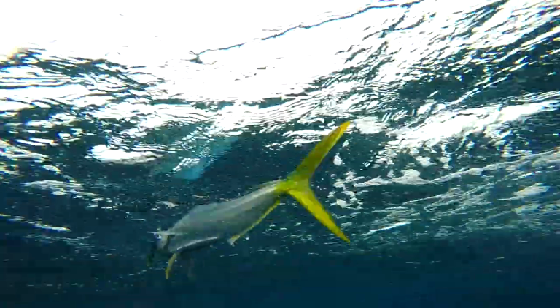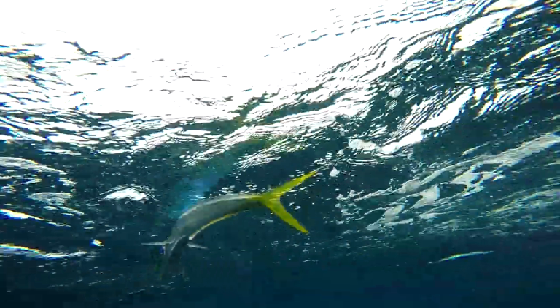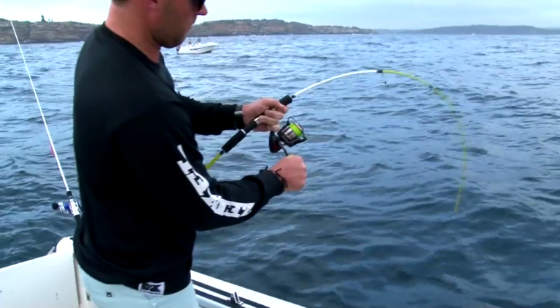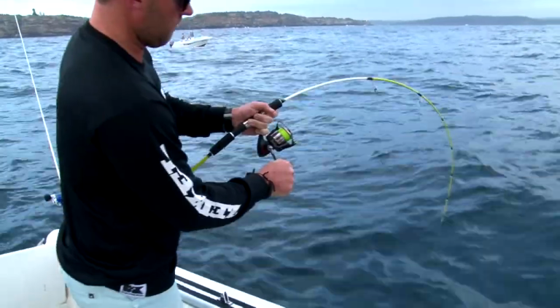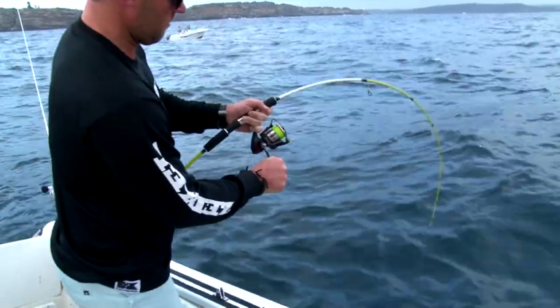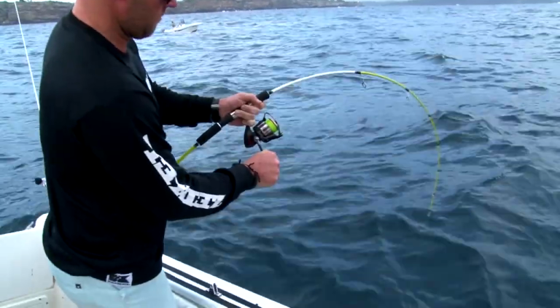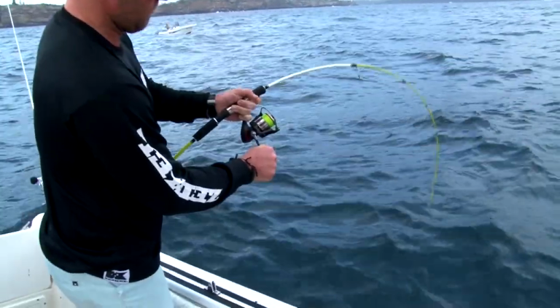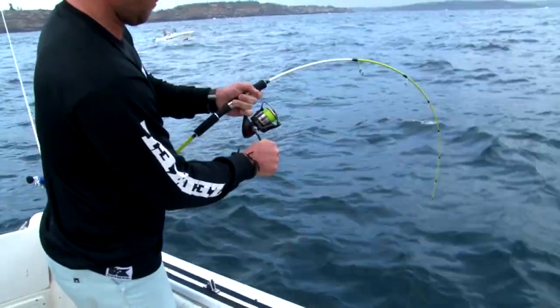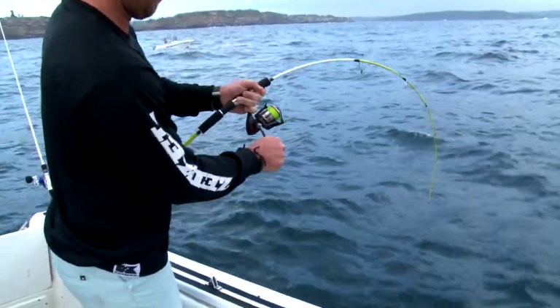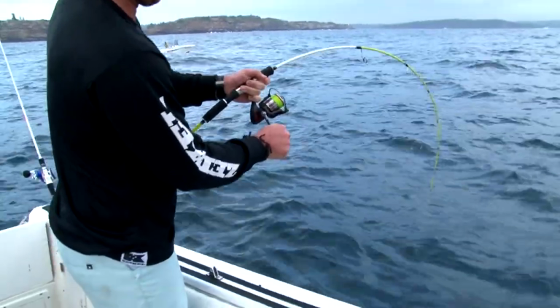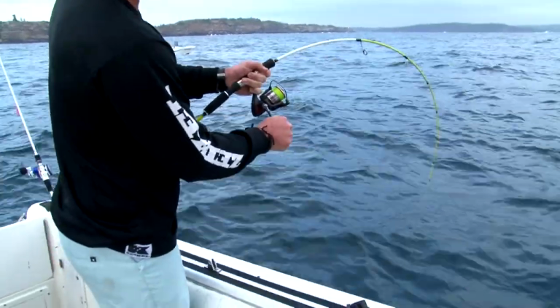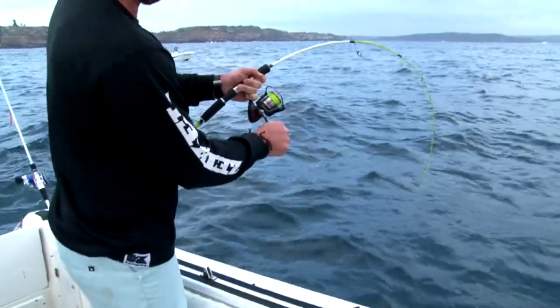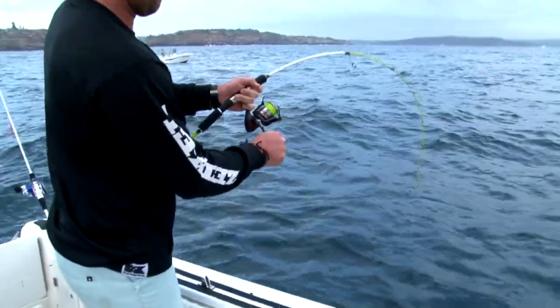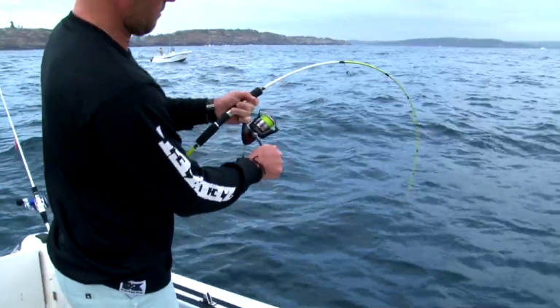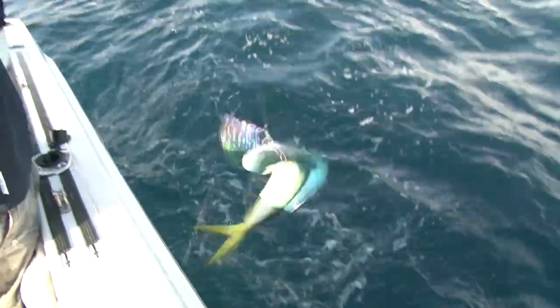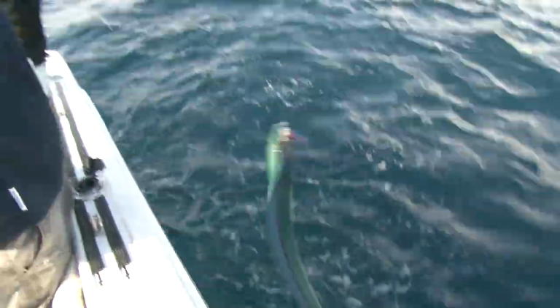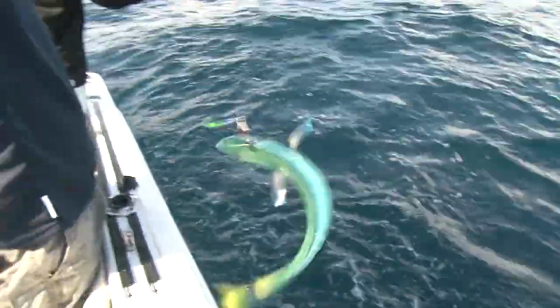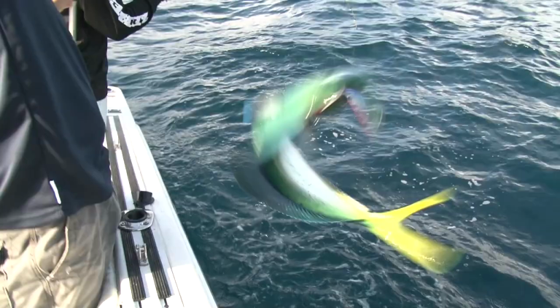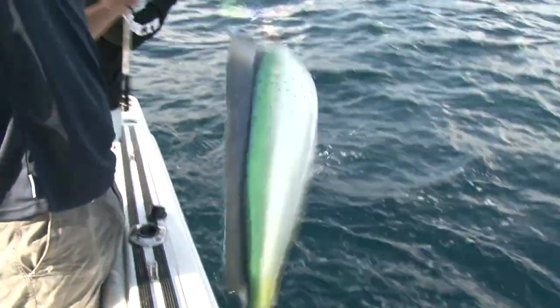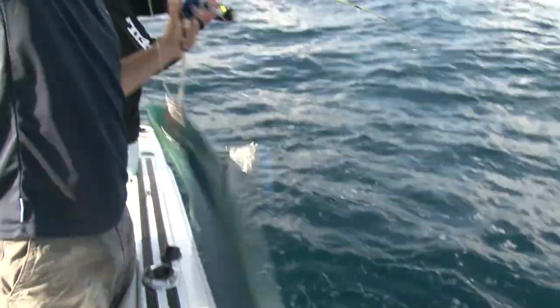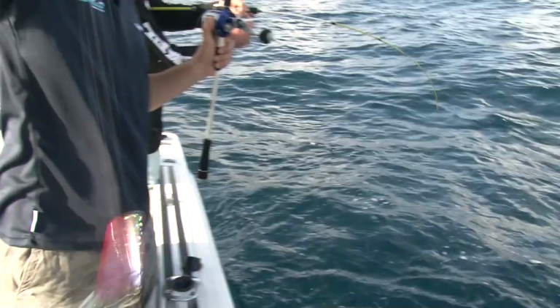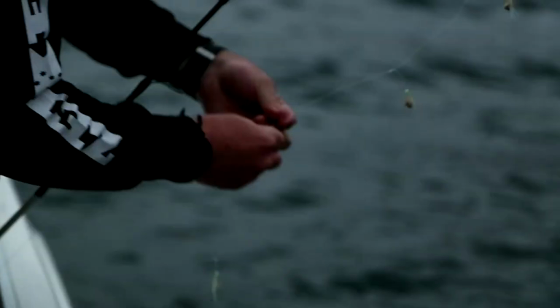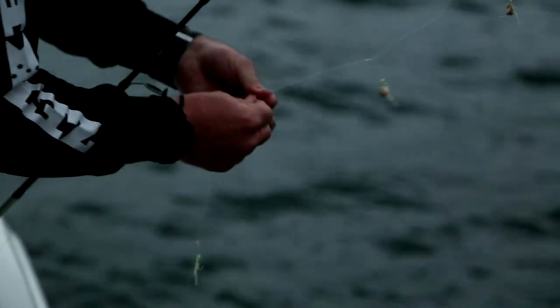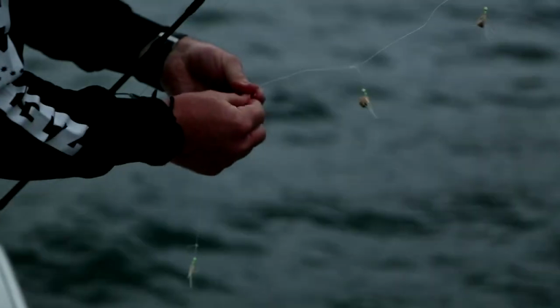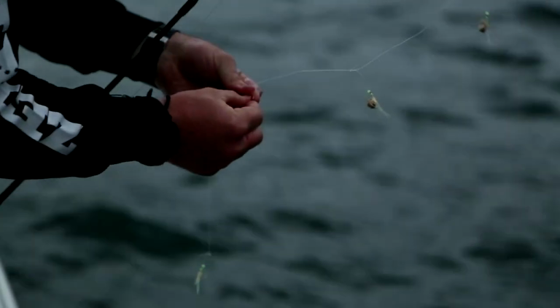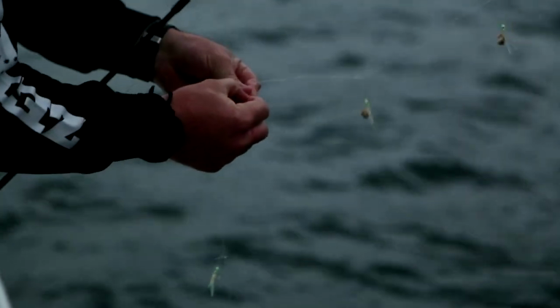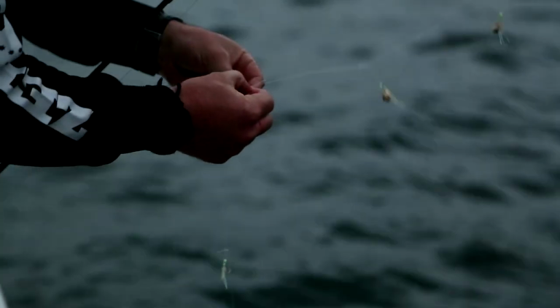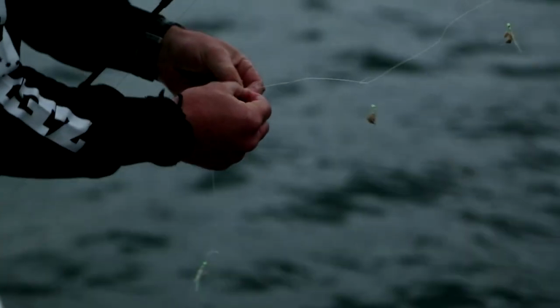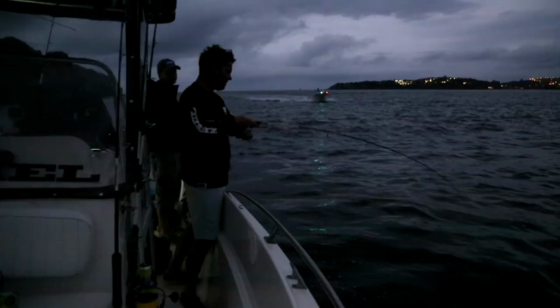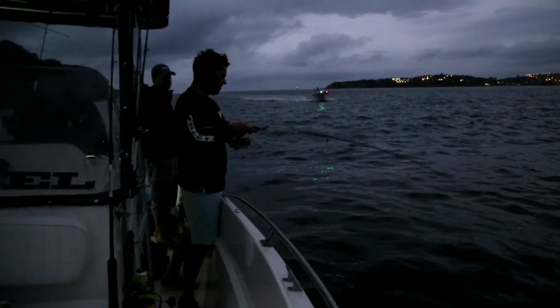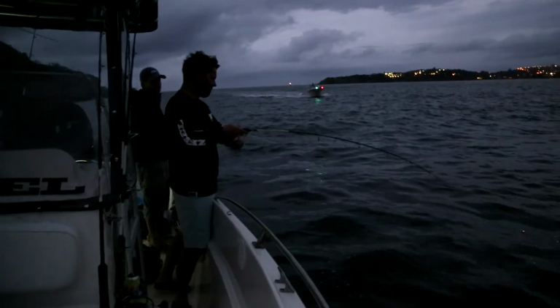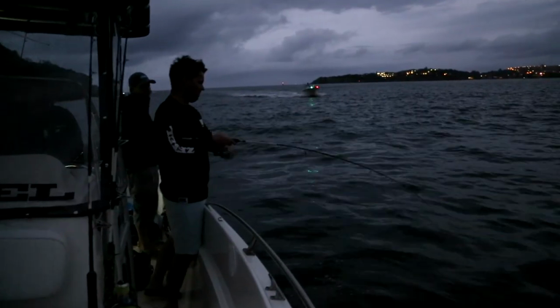But before we can get amongst the action, there is a secret weapon for catching pelagic fish like these ones. Live bait.